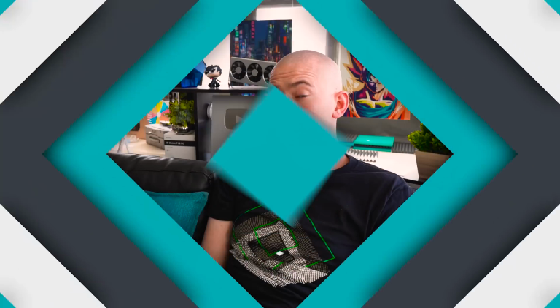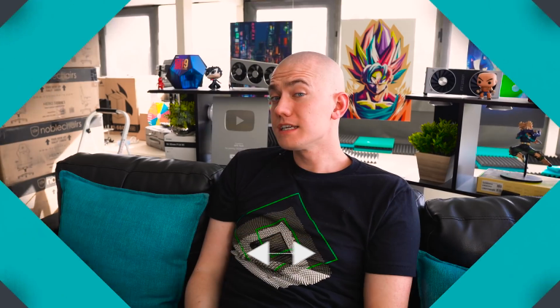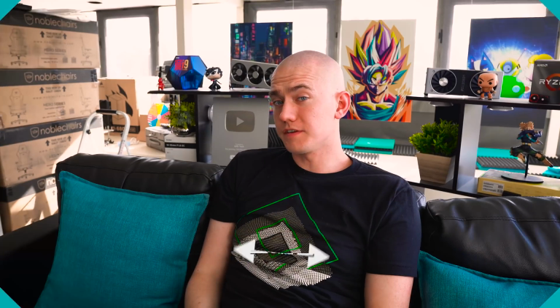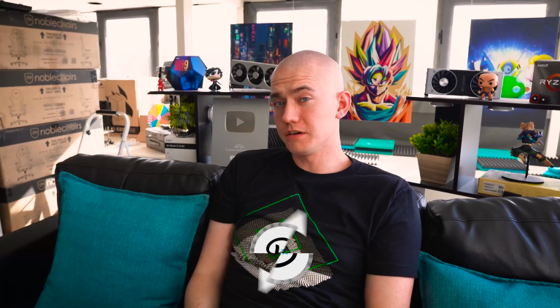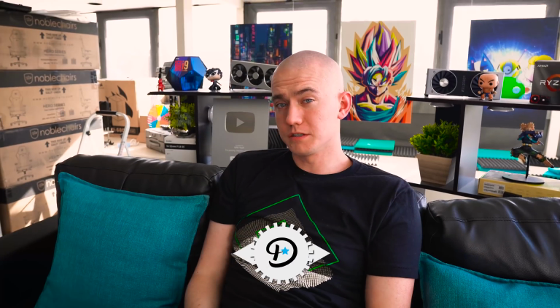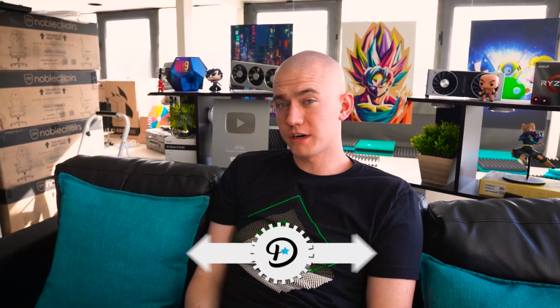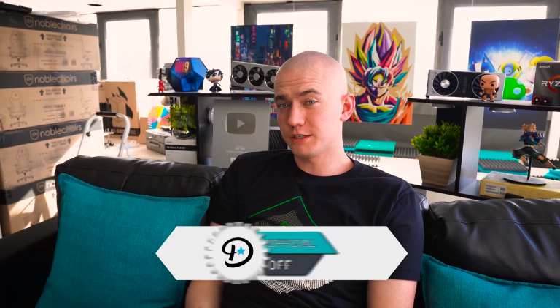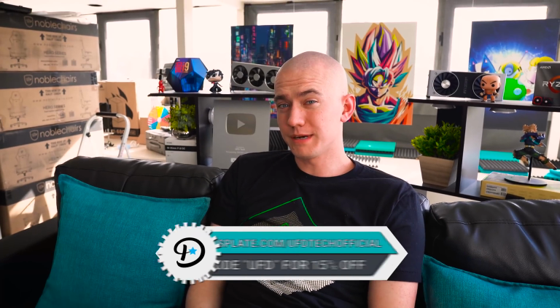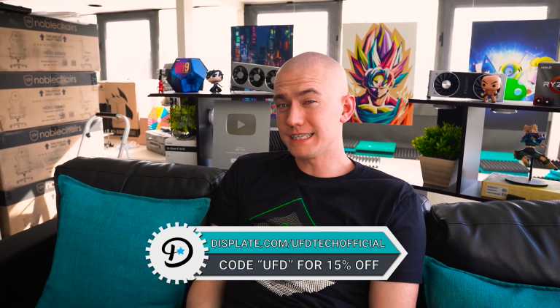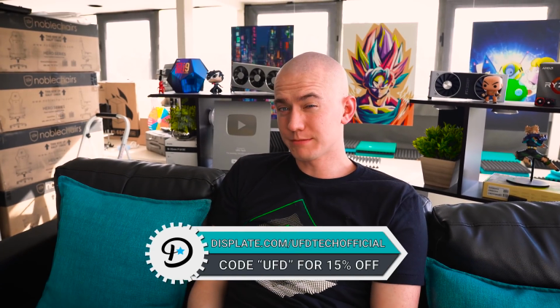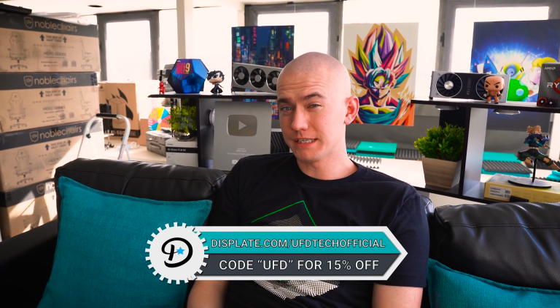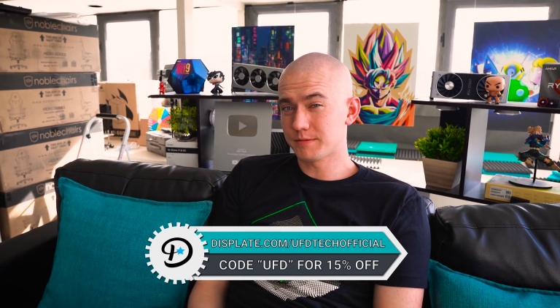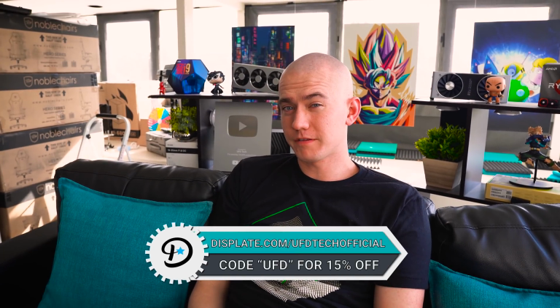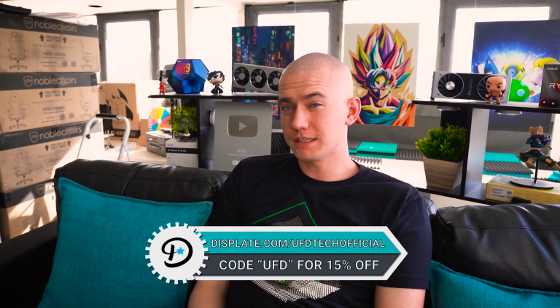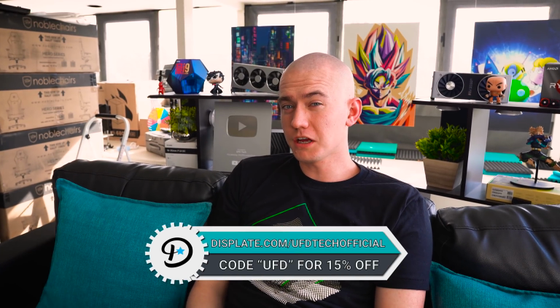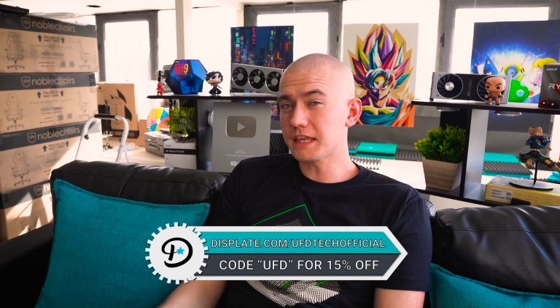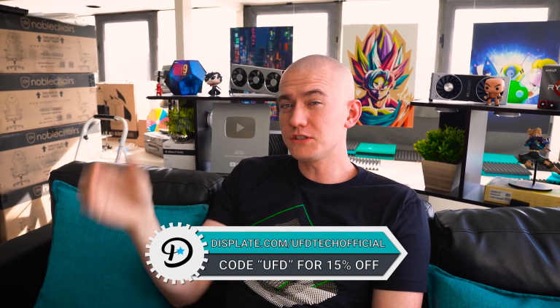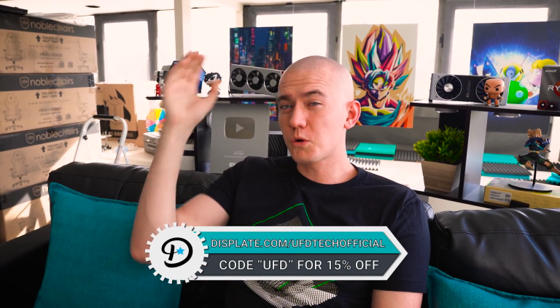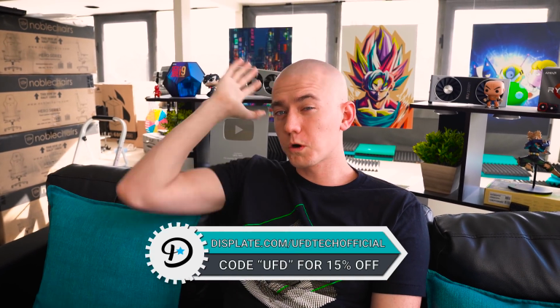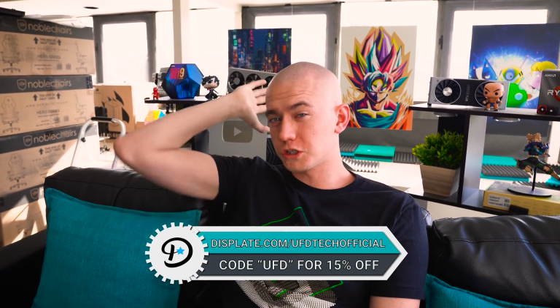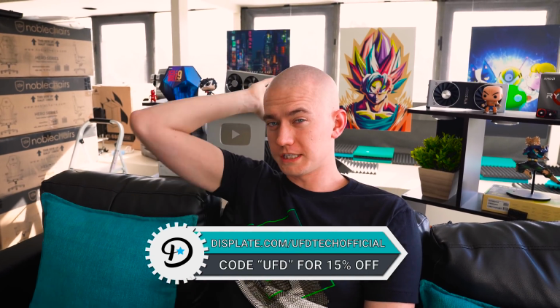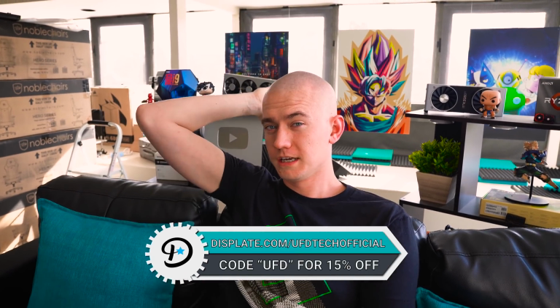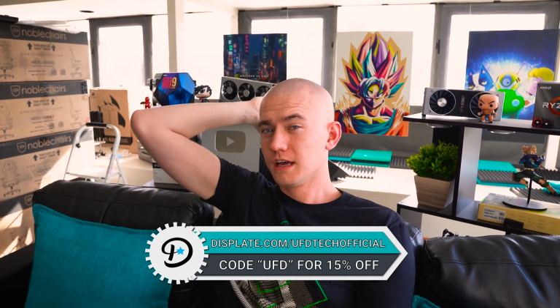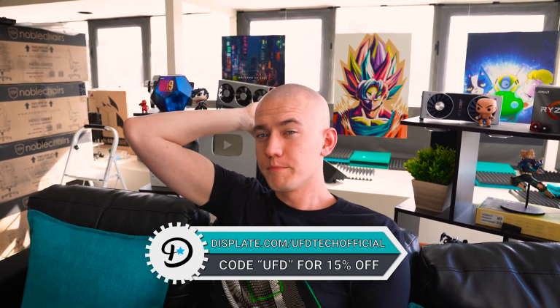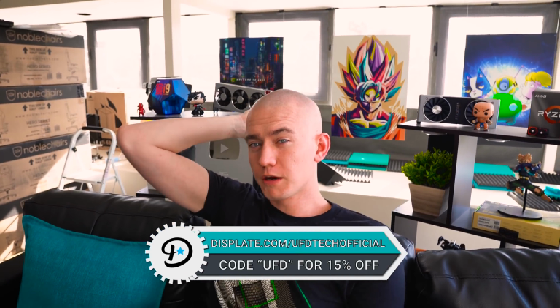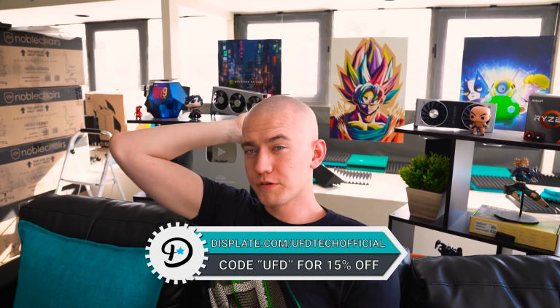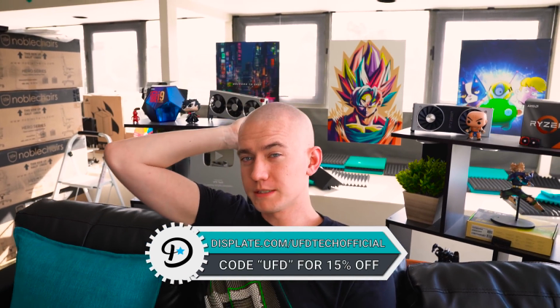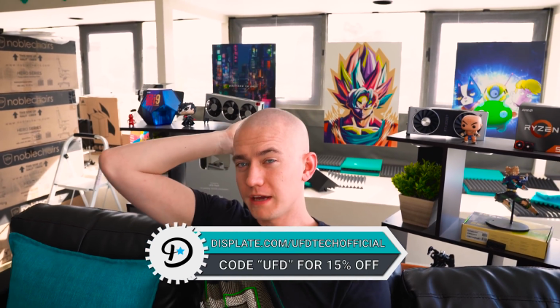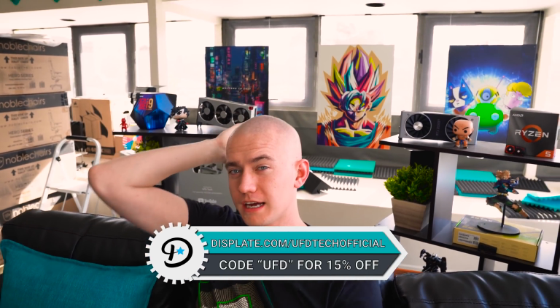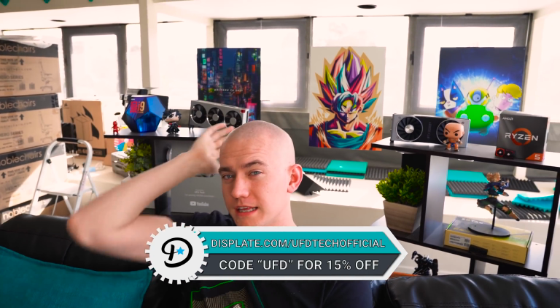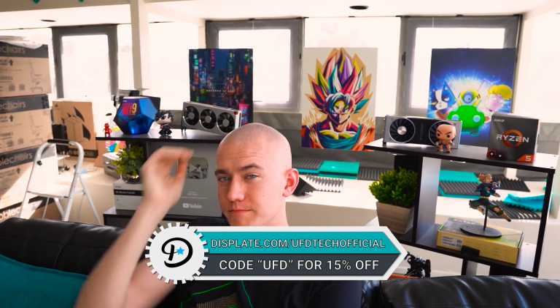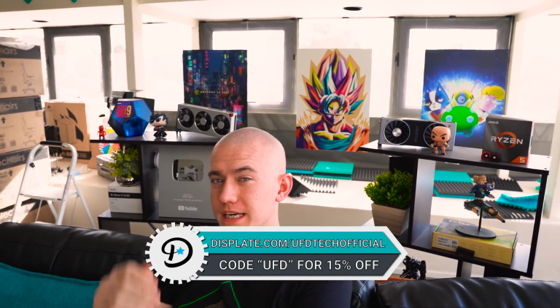Today's video is brought to you by Displate. Look at these gorgeous metal prints behind me.